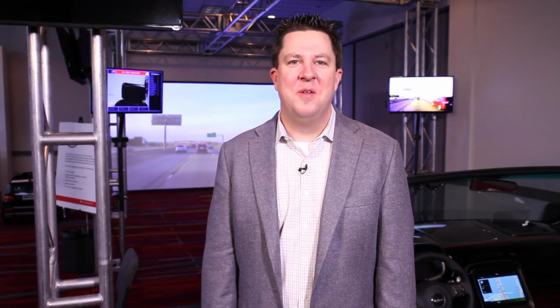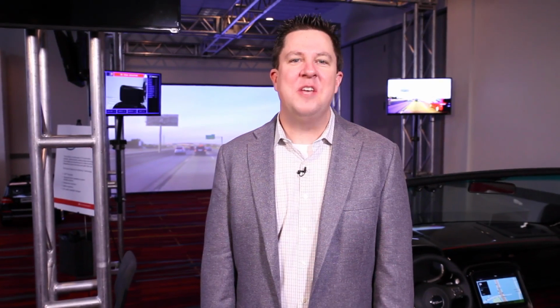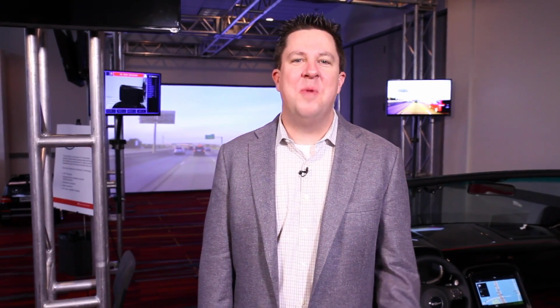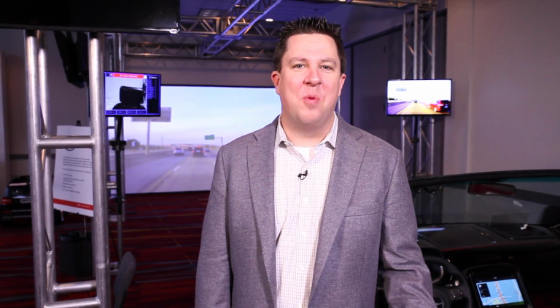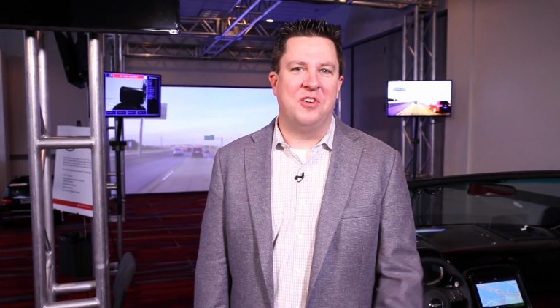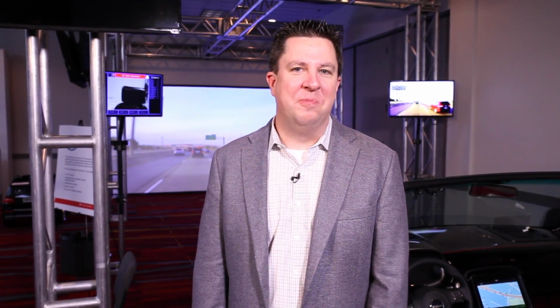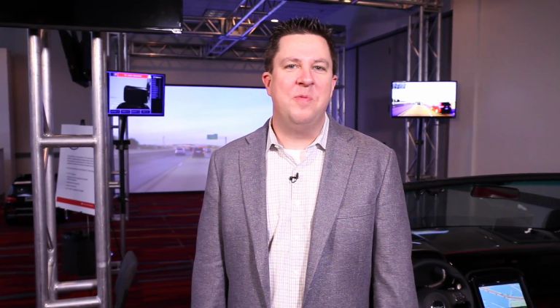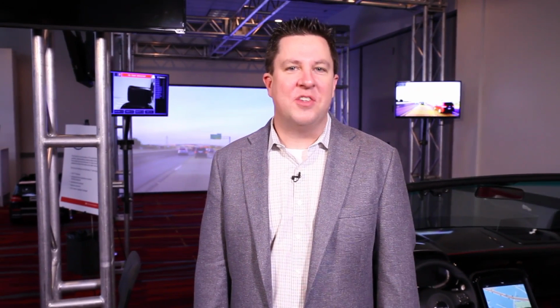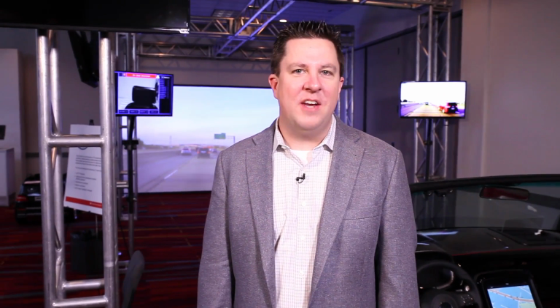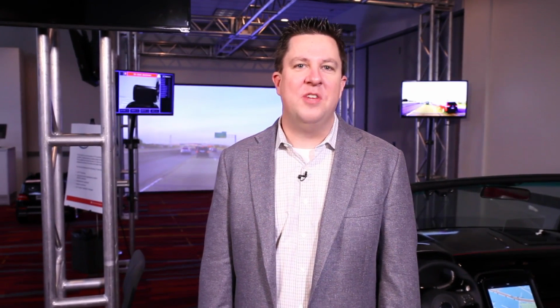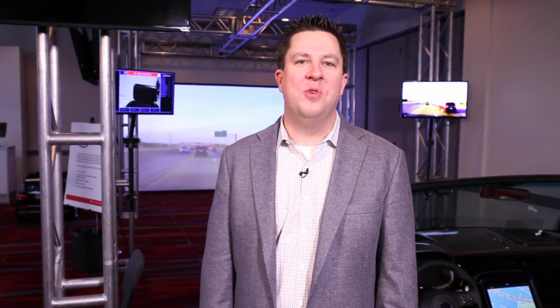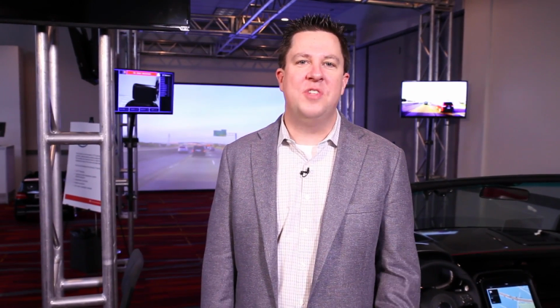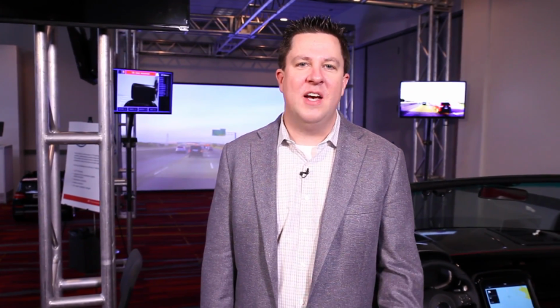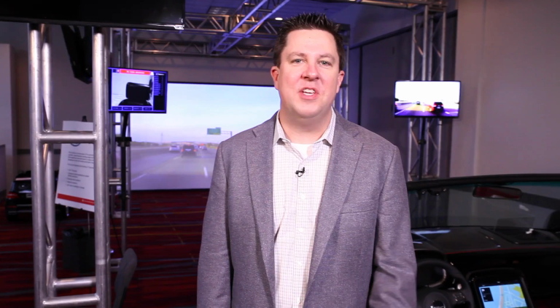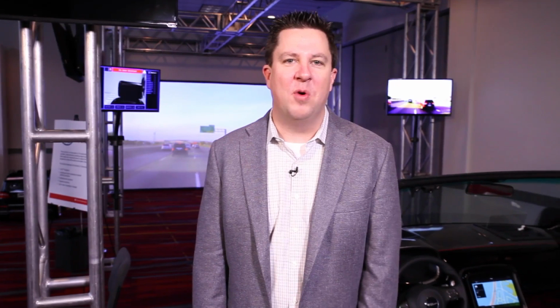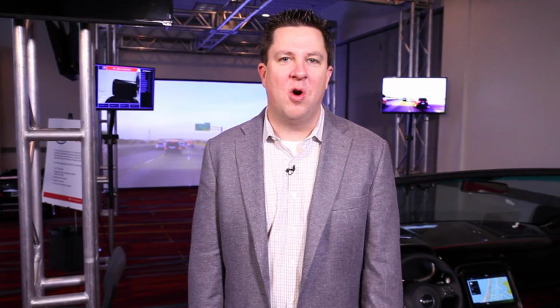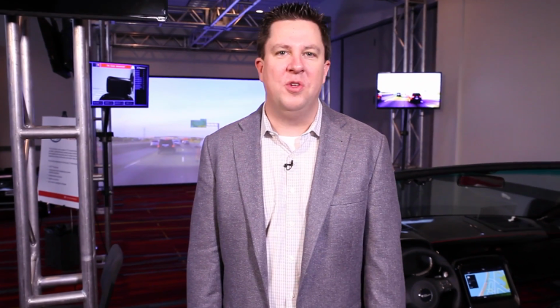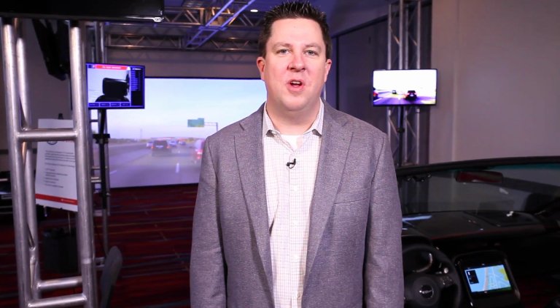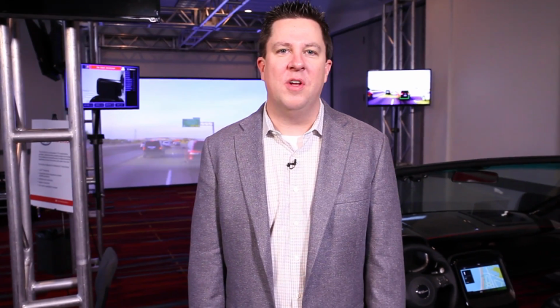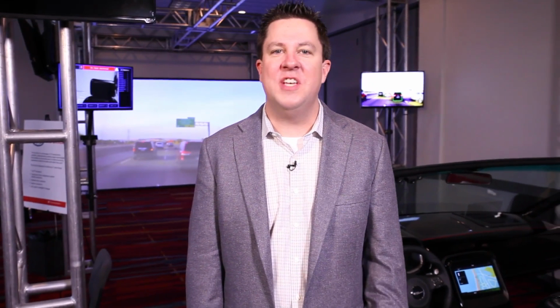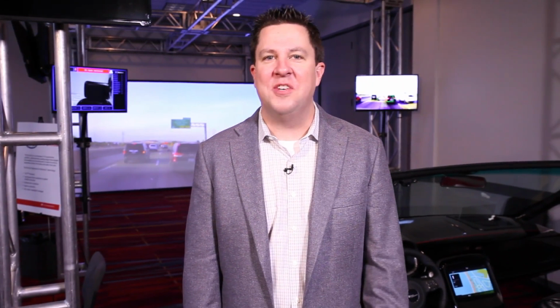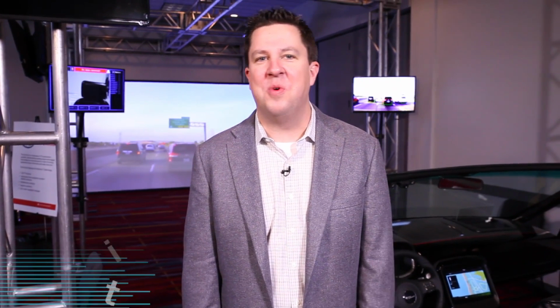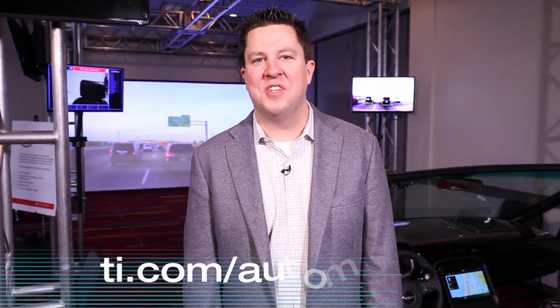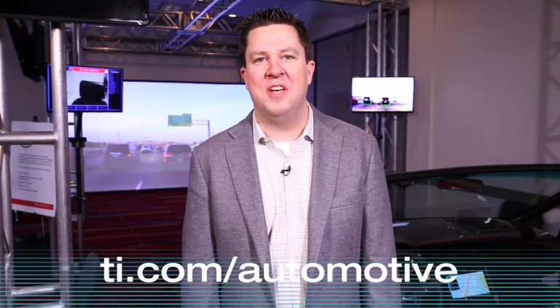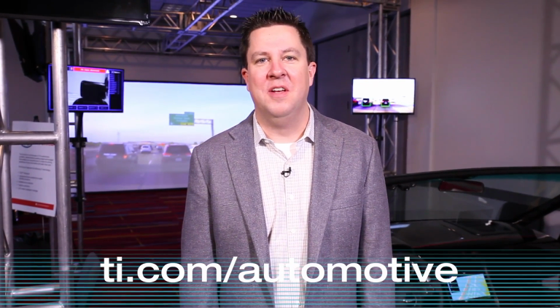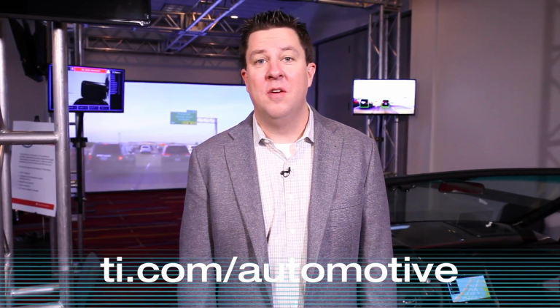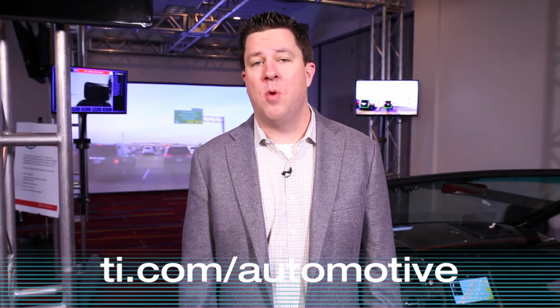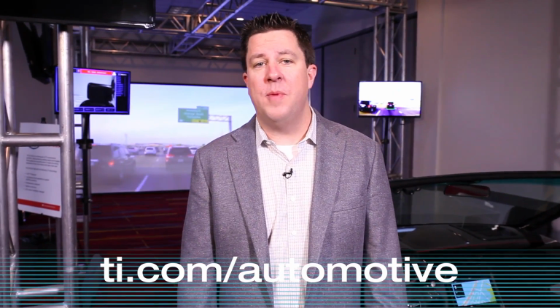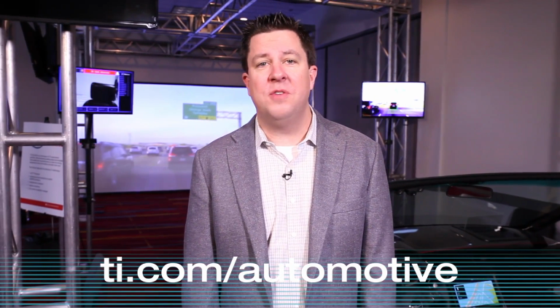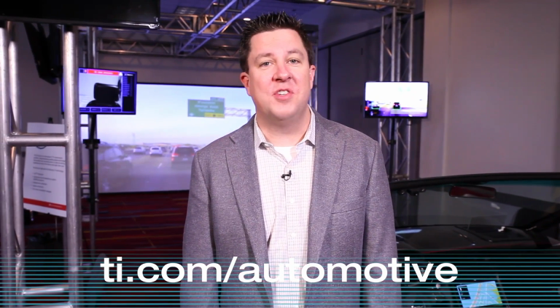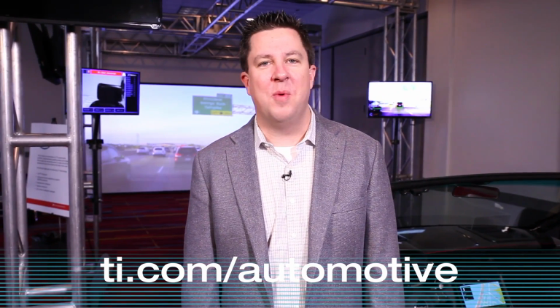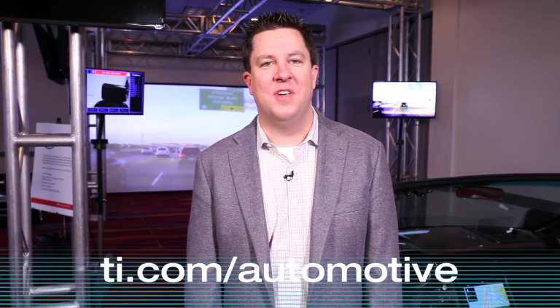Thanks so much for watching. We've been excited to introduce TI's EvoCar to you here at CES 2016. For more information, visit our website.